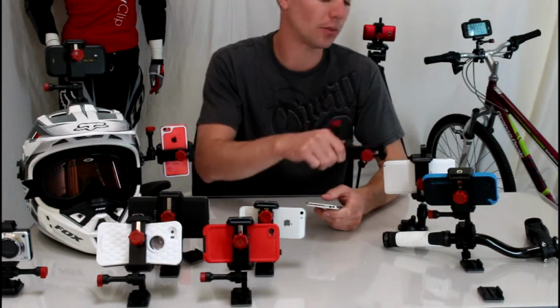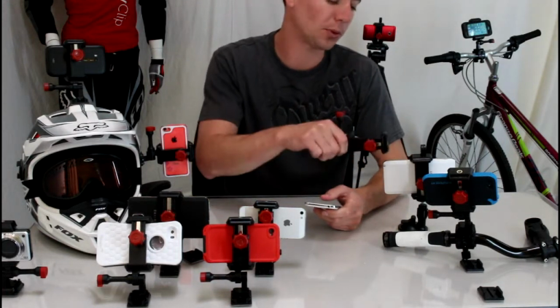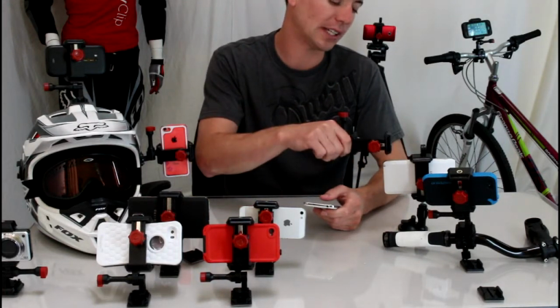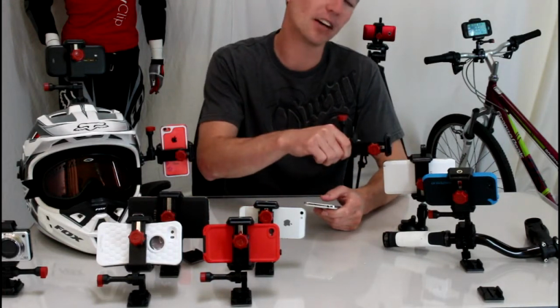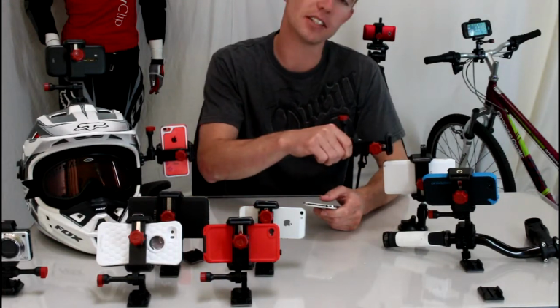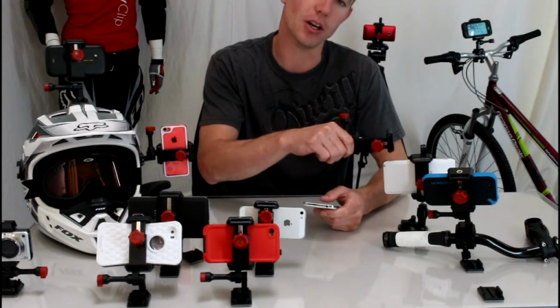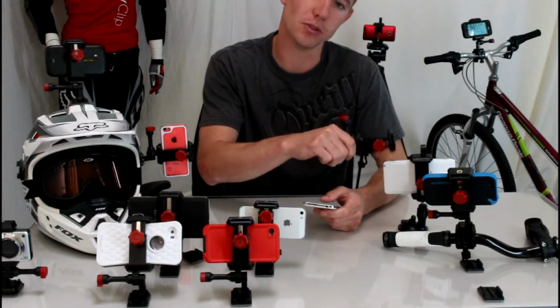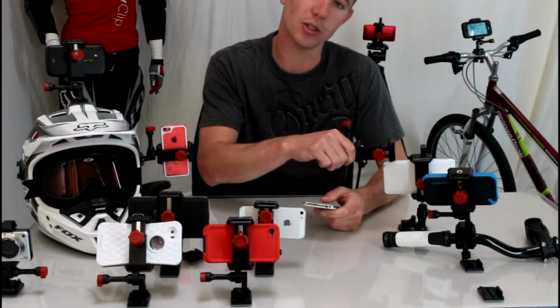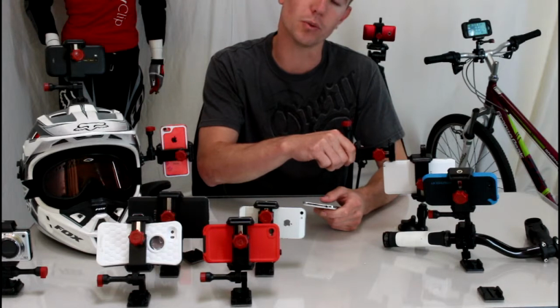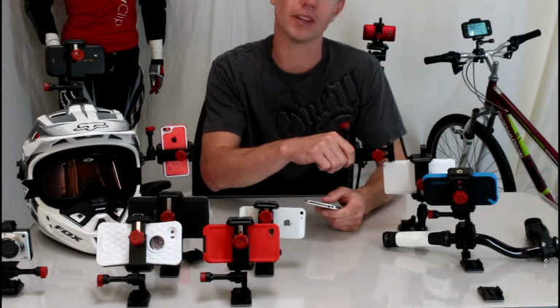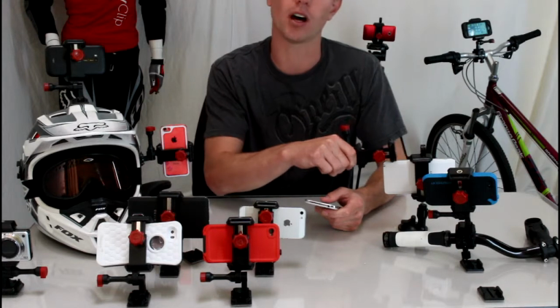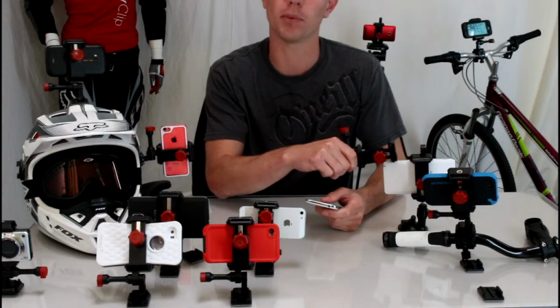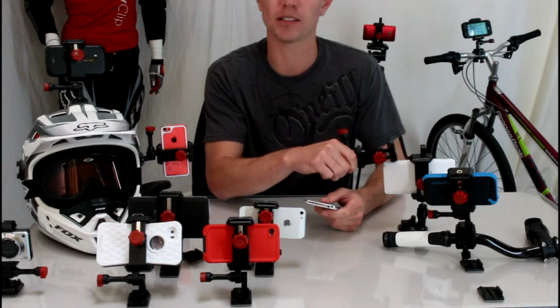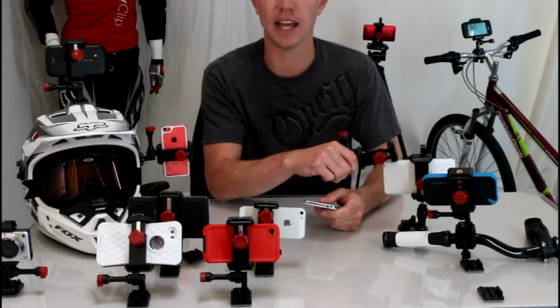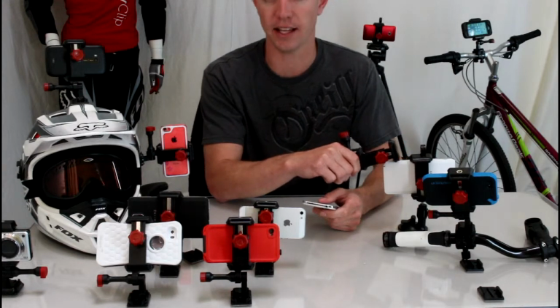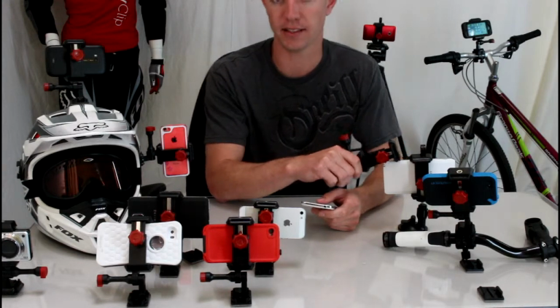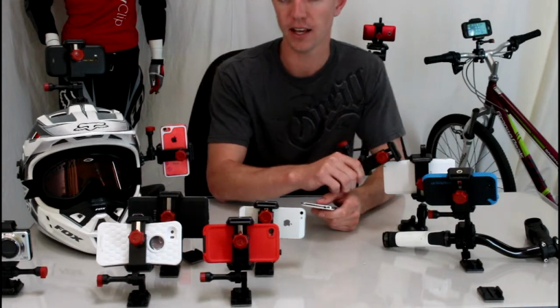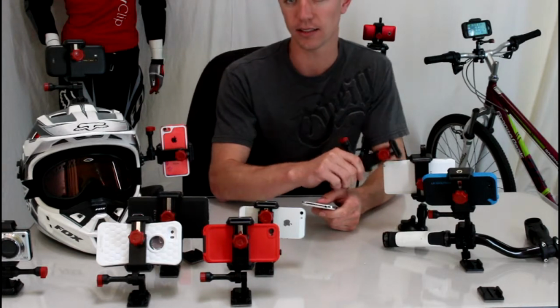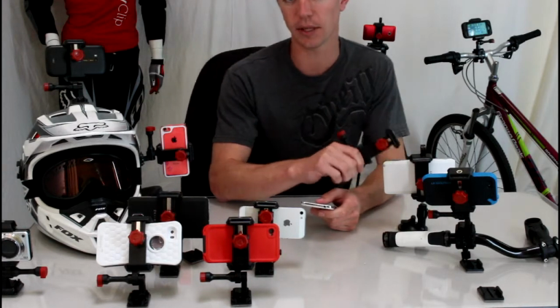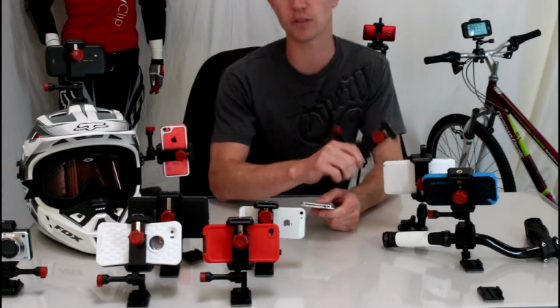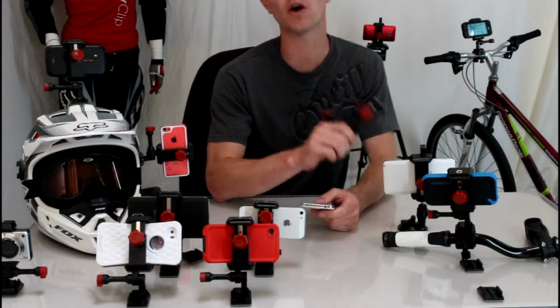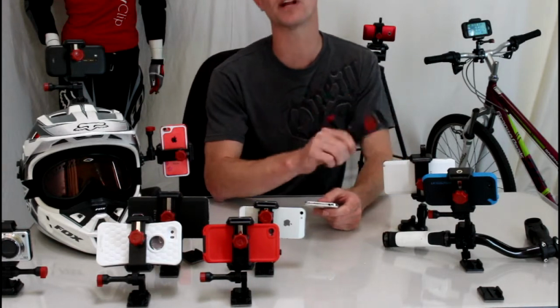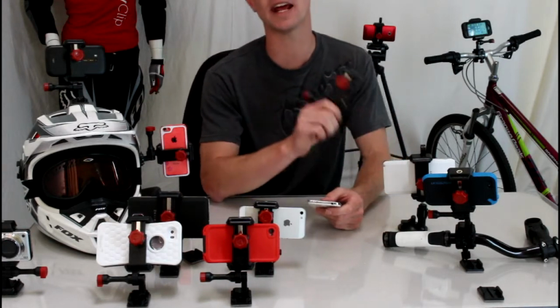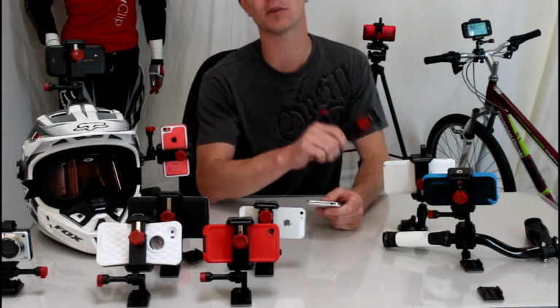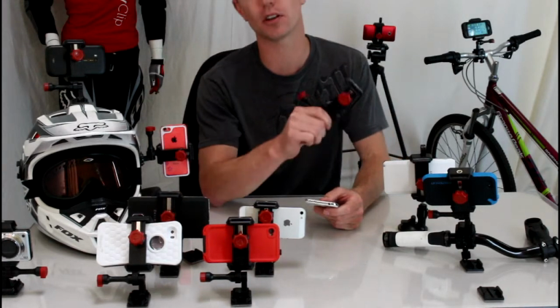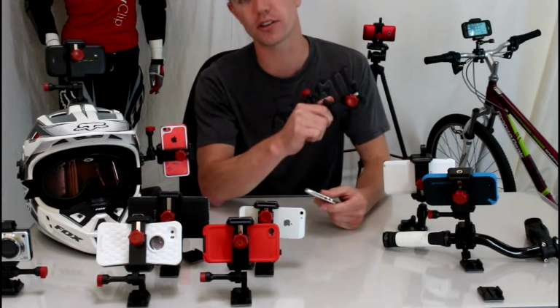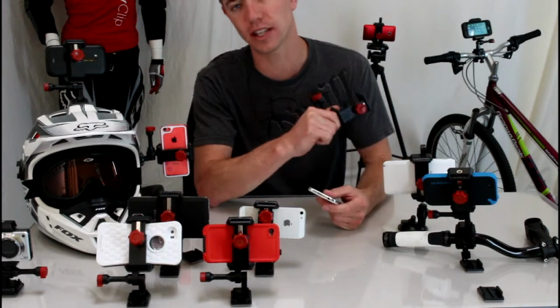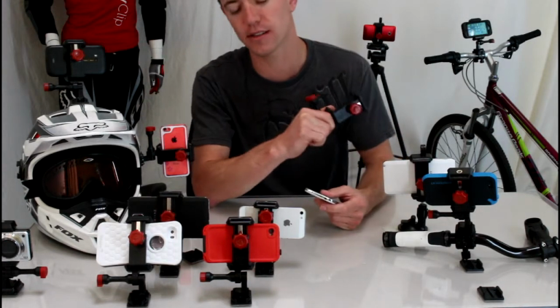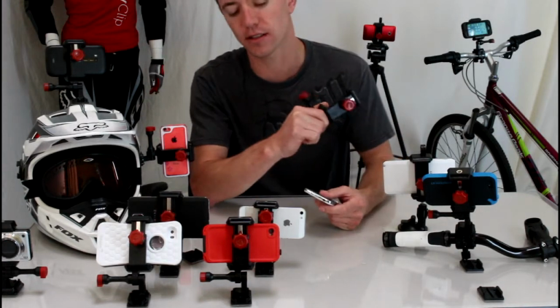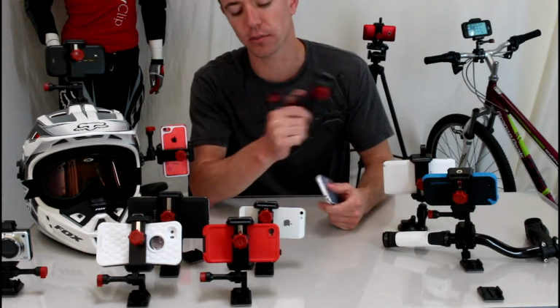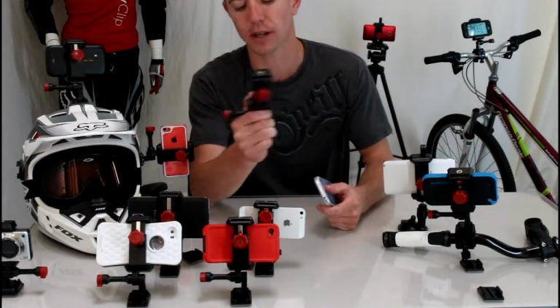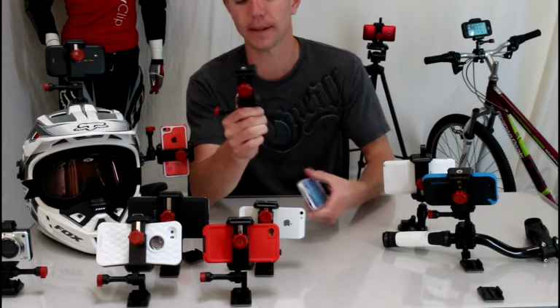It will even work with the Galaxy Note 2 with an OtterBox case — it's the biggest phone and one of the largest cases on the market.